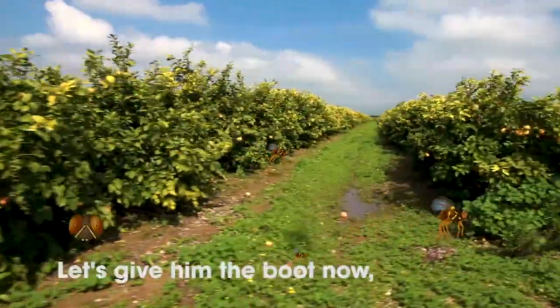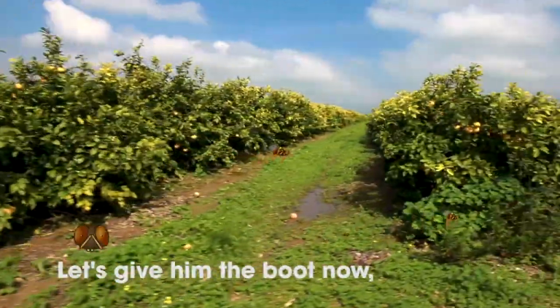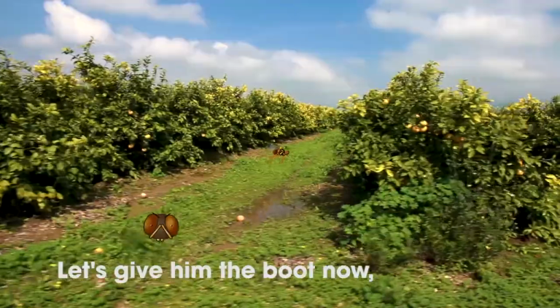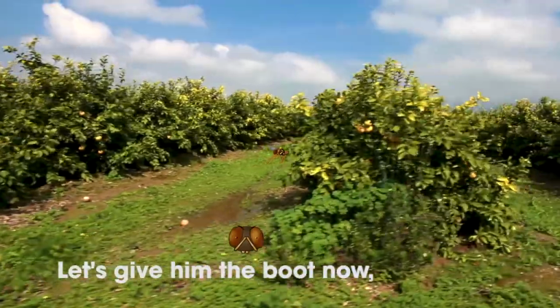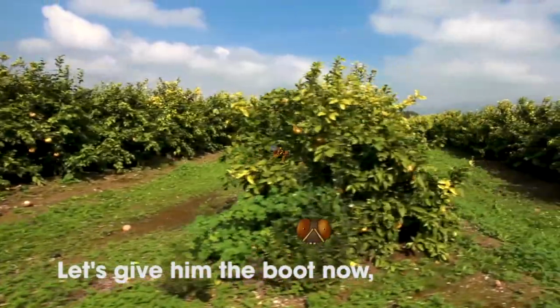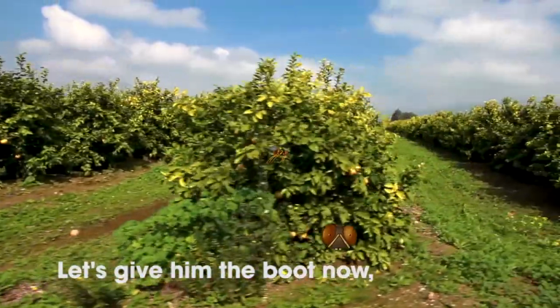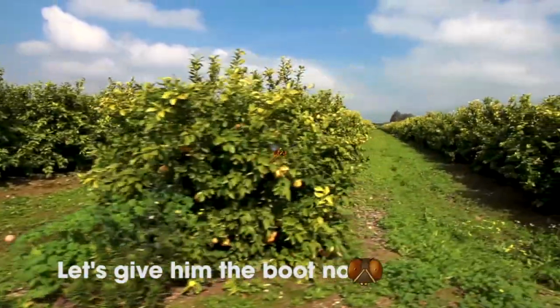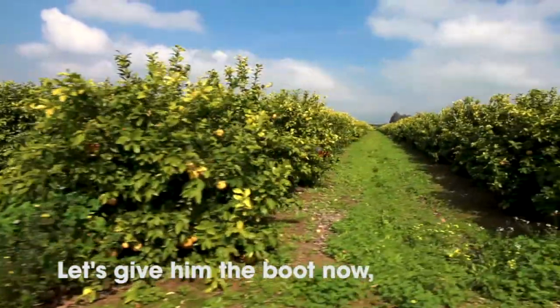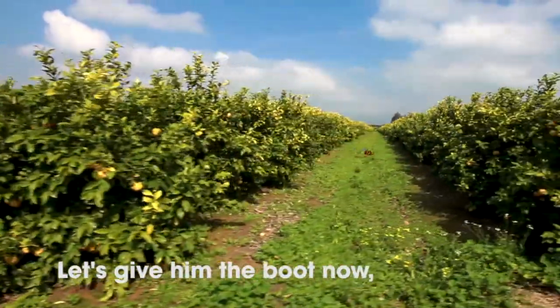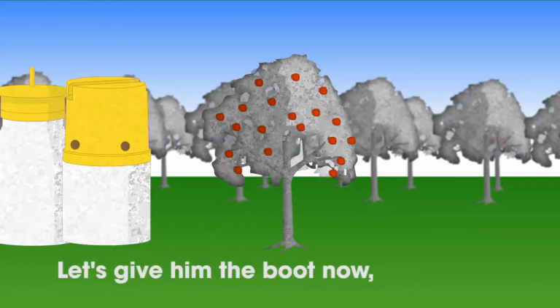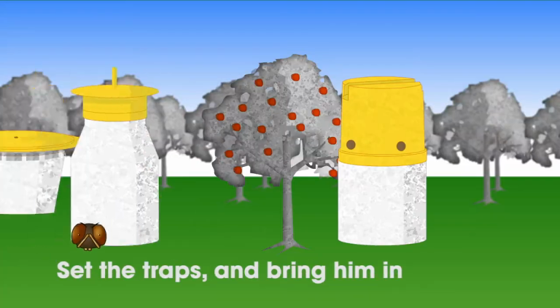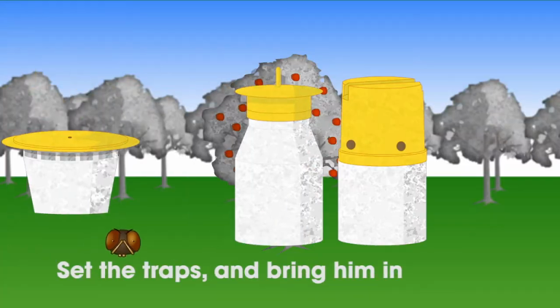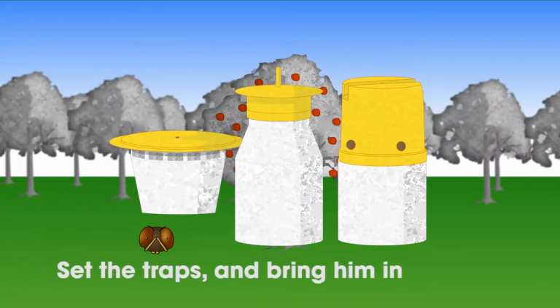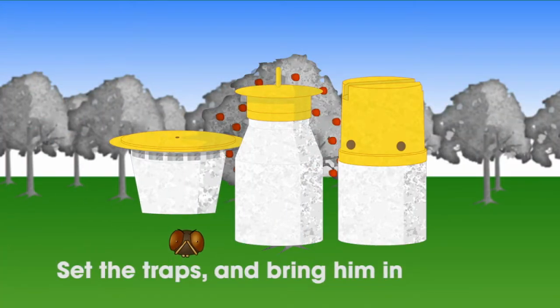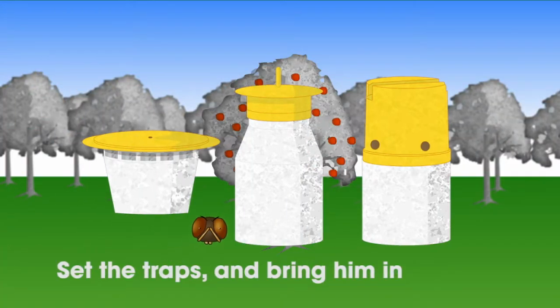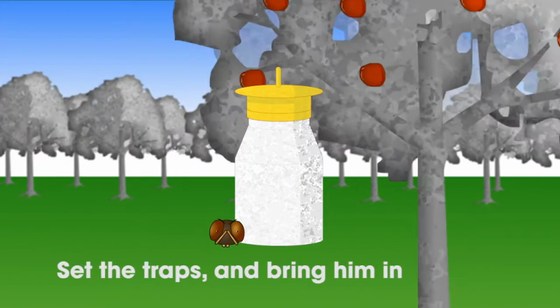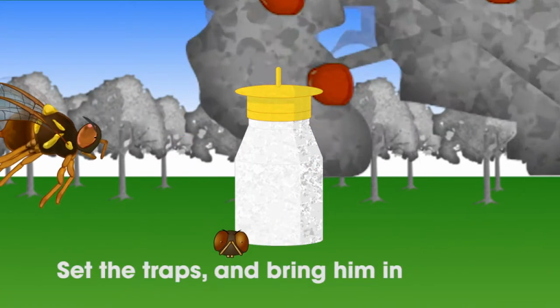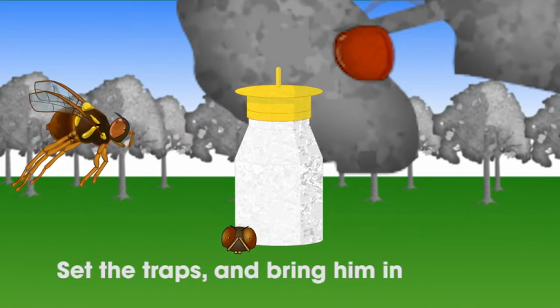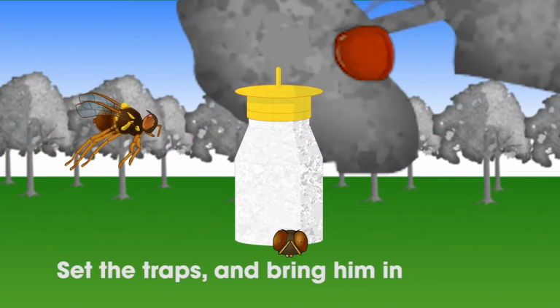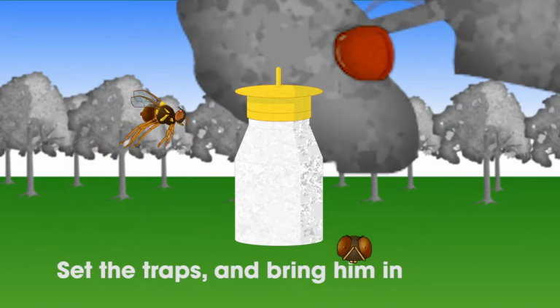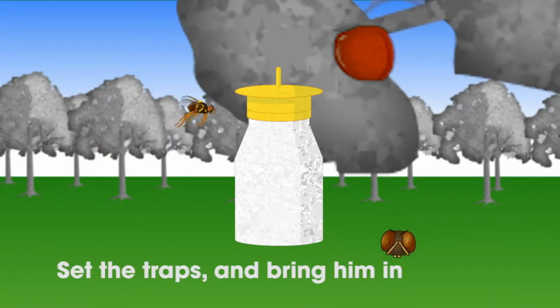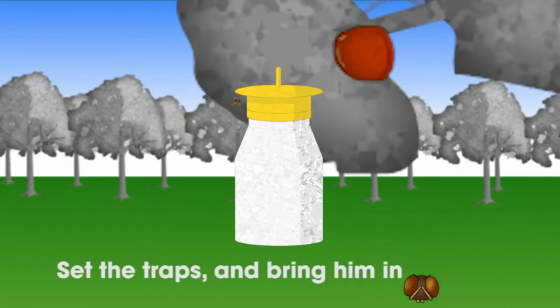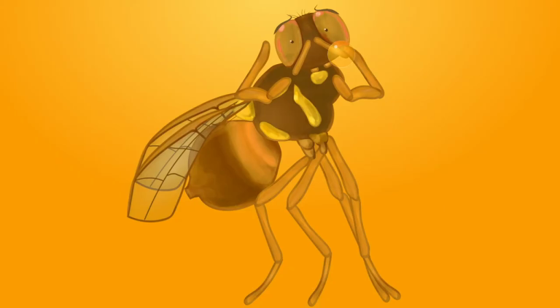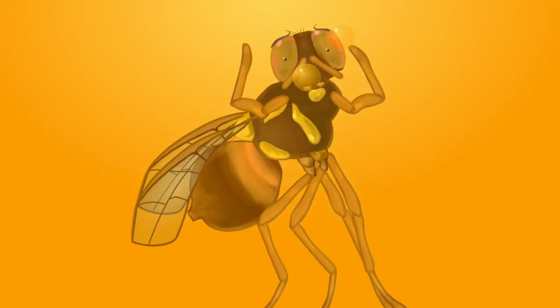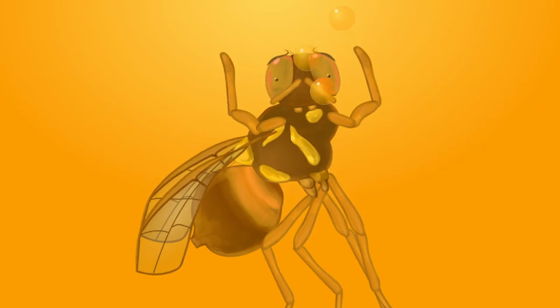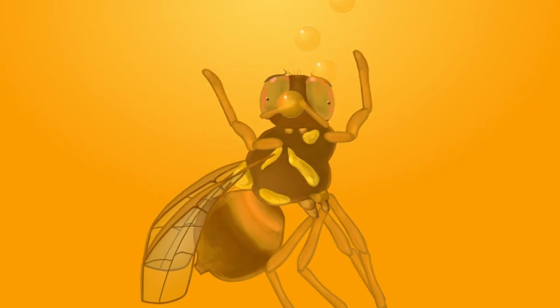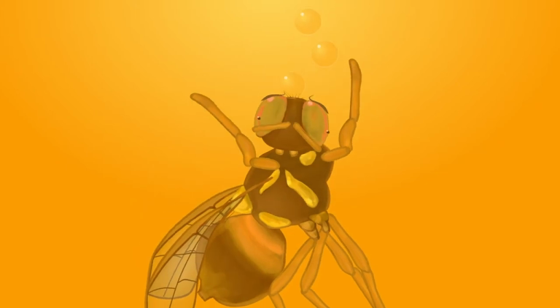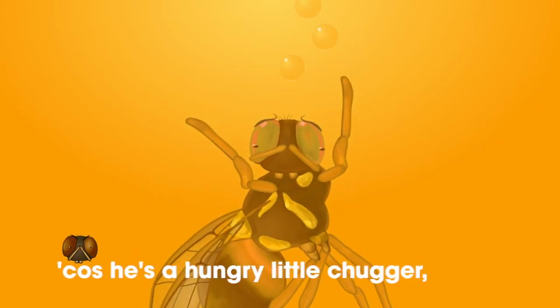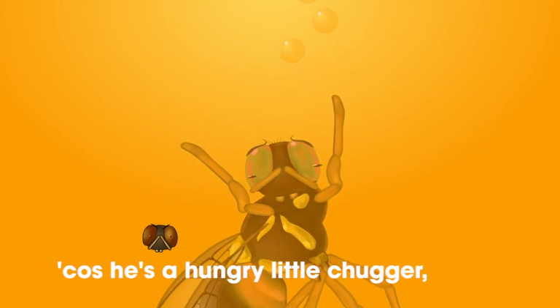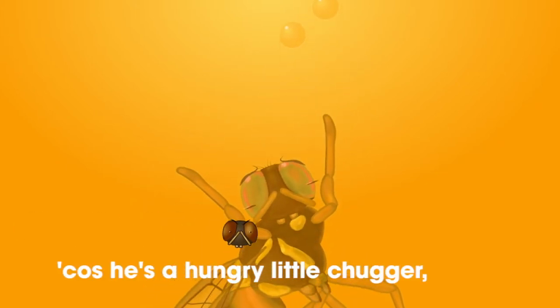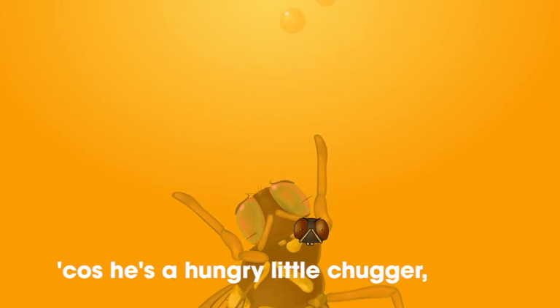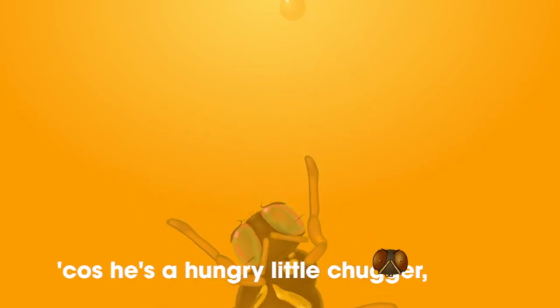Let's give him the boot now, set the traps, and bring him in — cause he's a hungry little troublemaker.